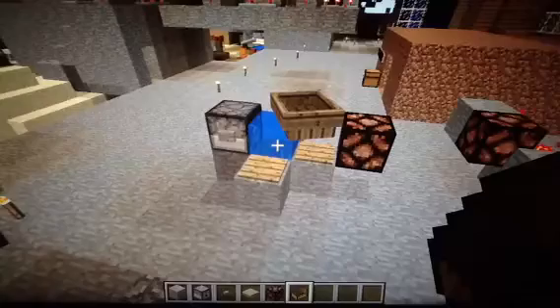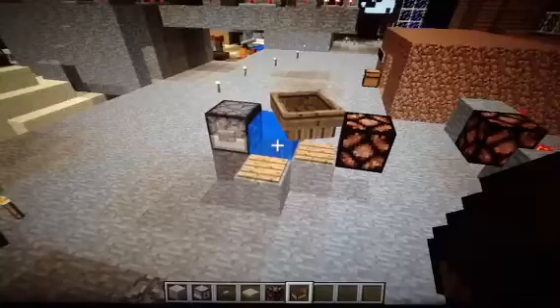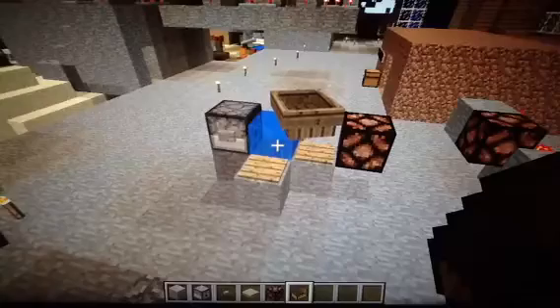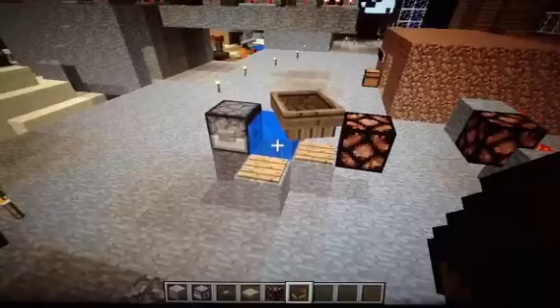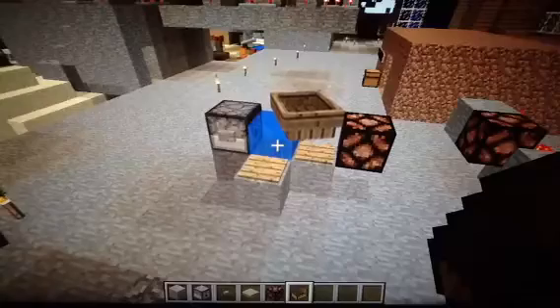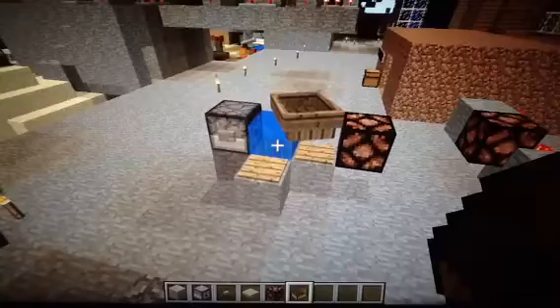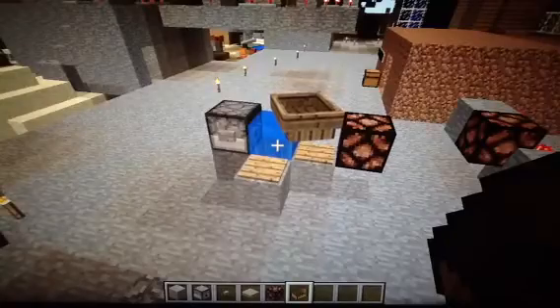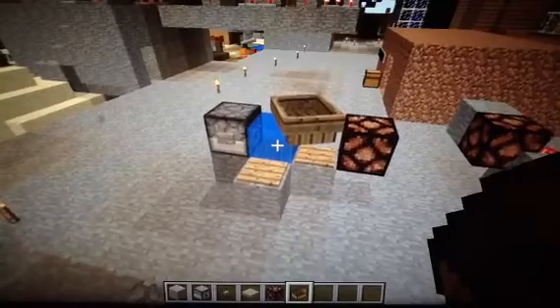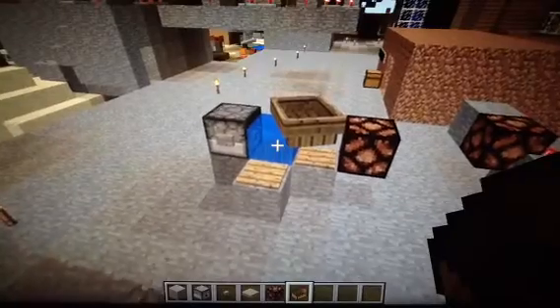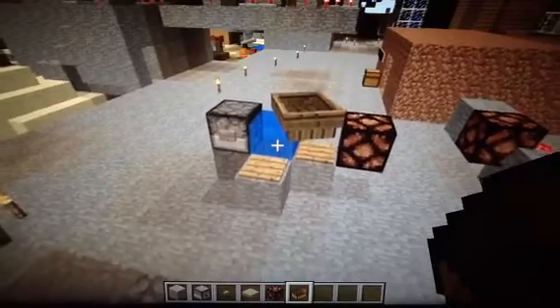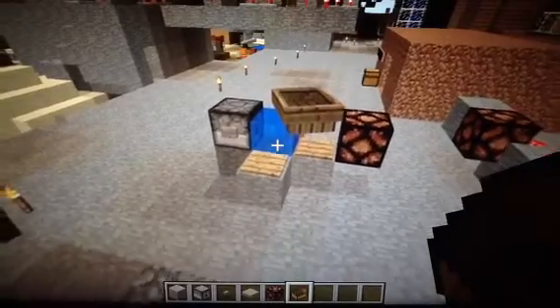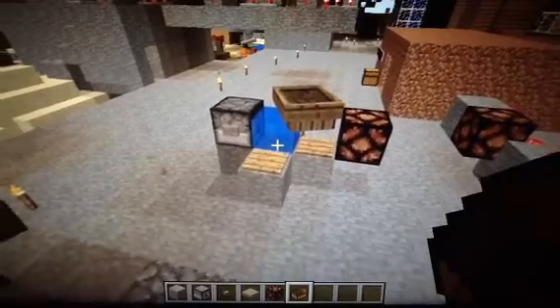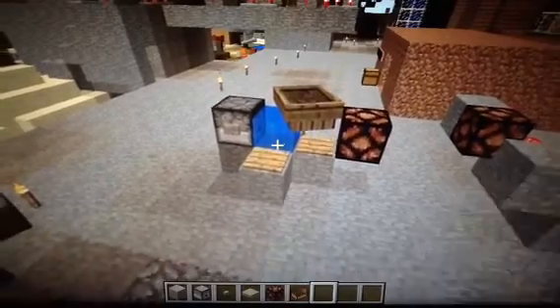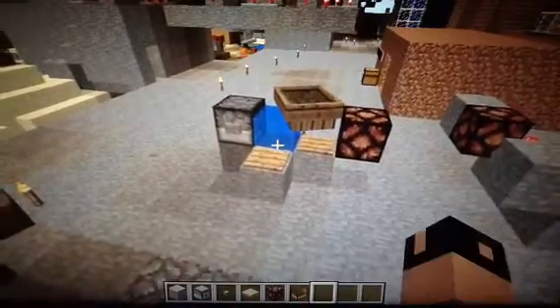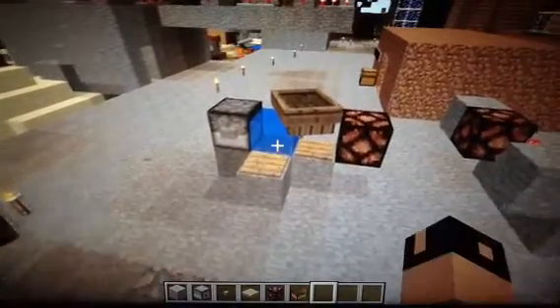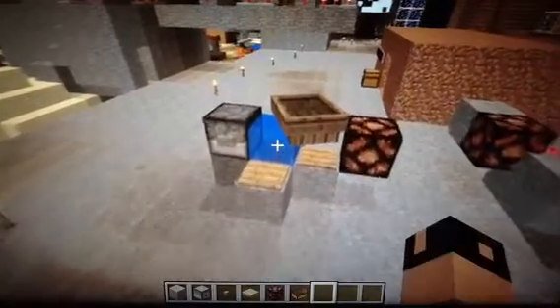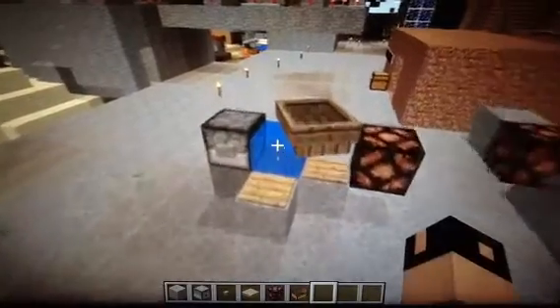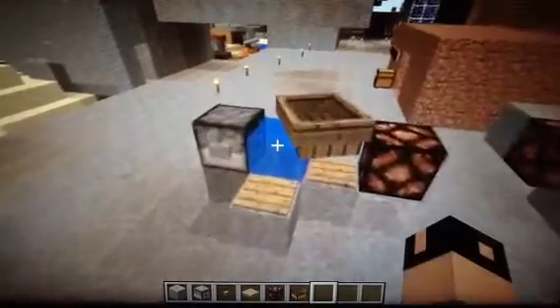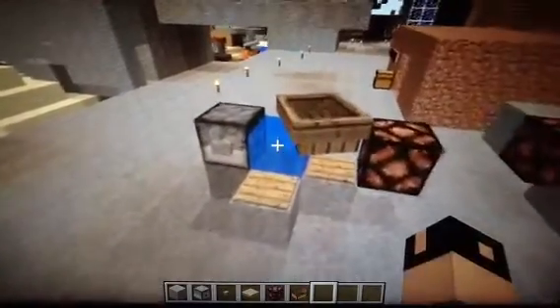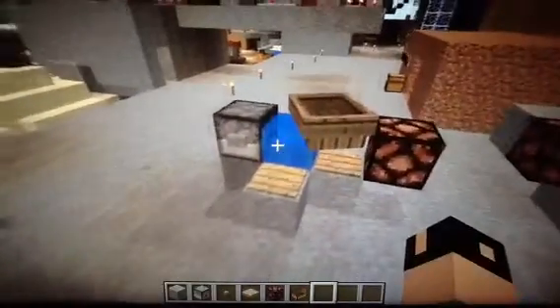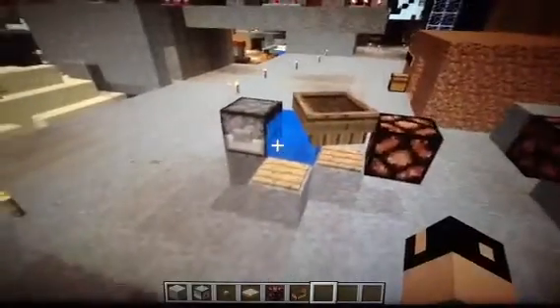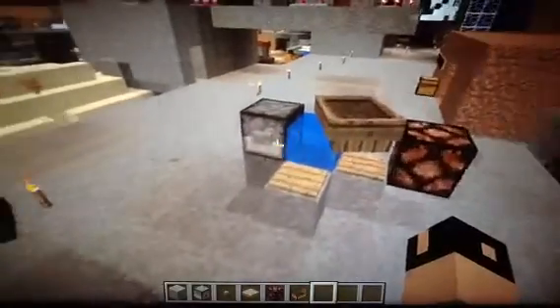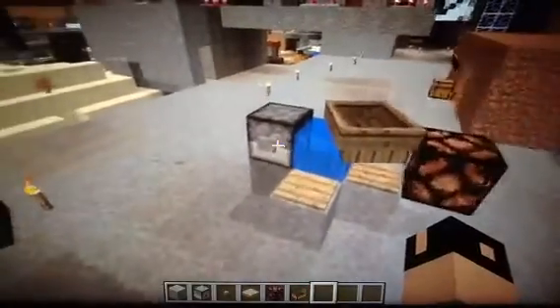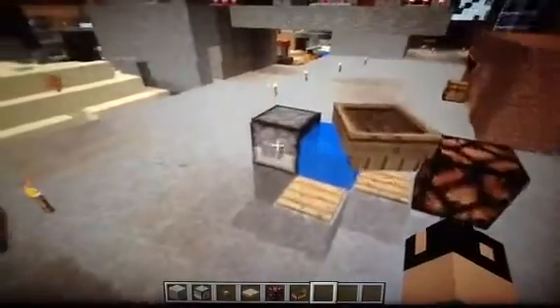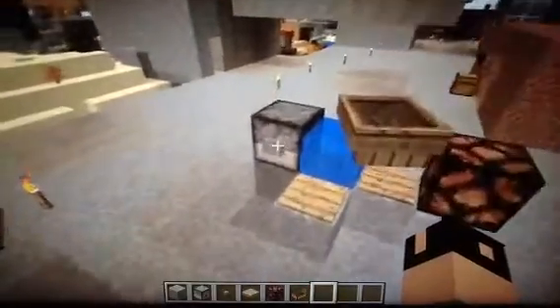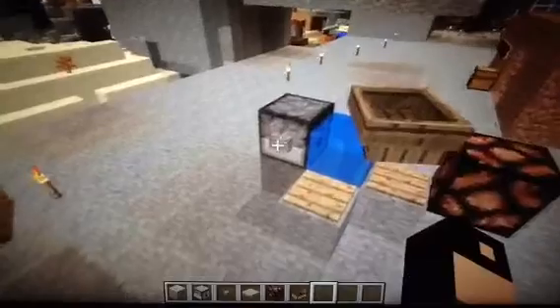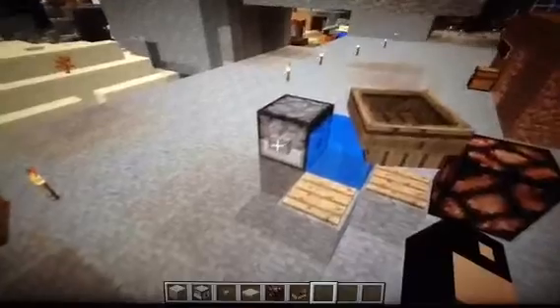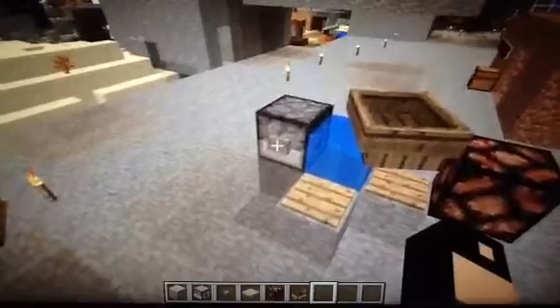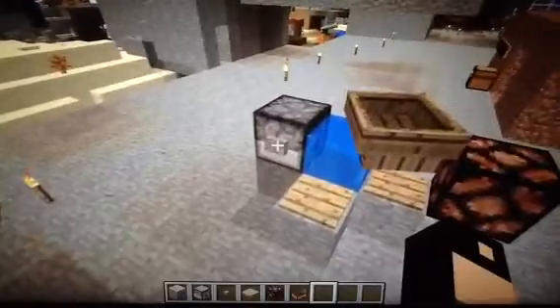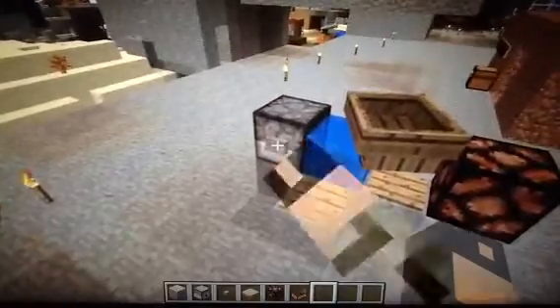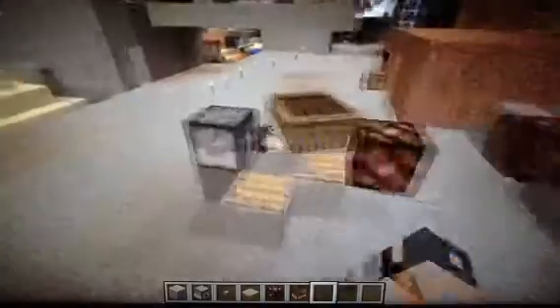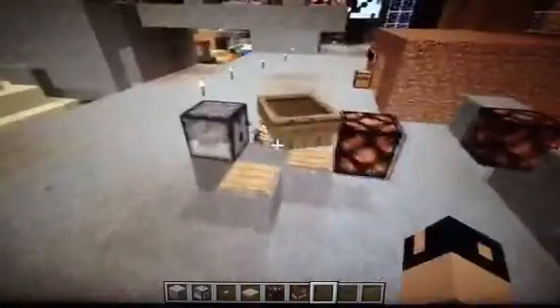Hello, today I'm going to show you a very easy T-flip-flop with boats. Let's show you how it works.